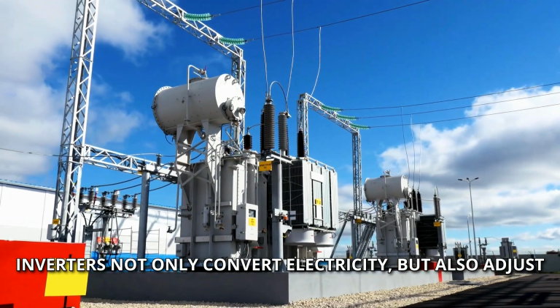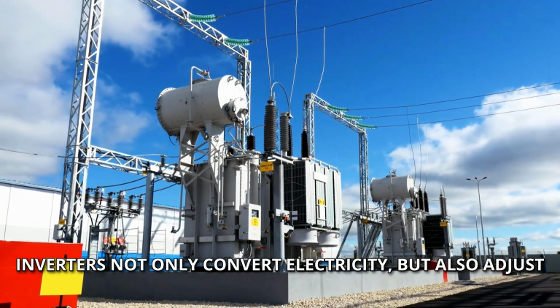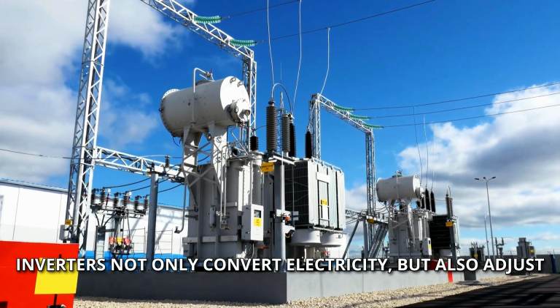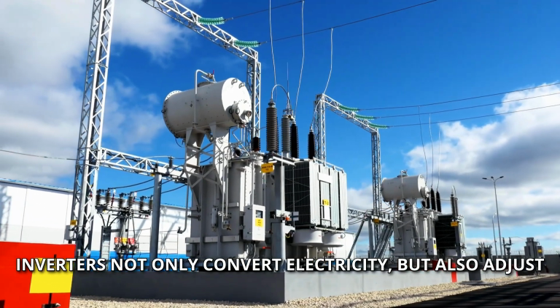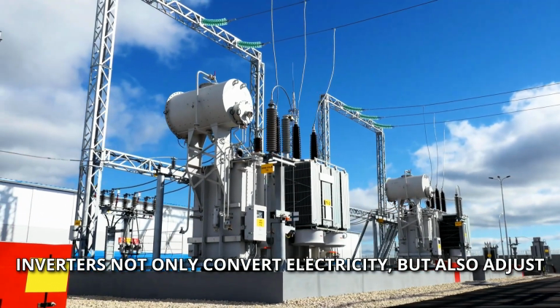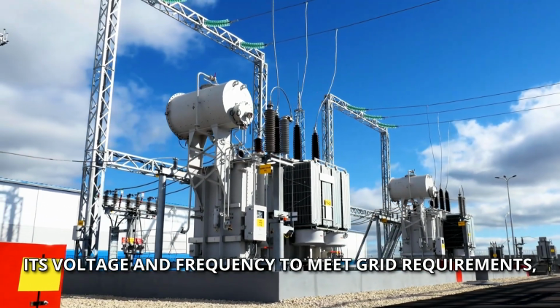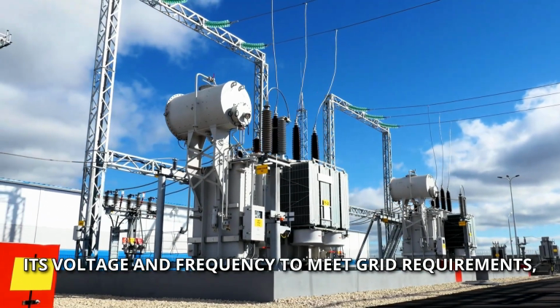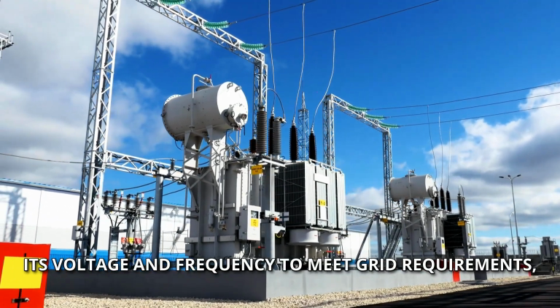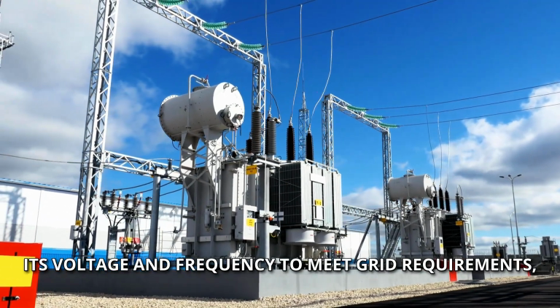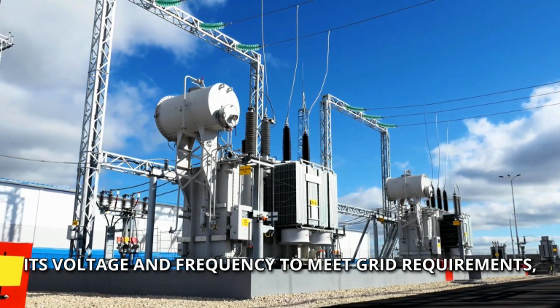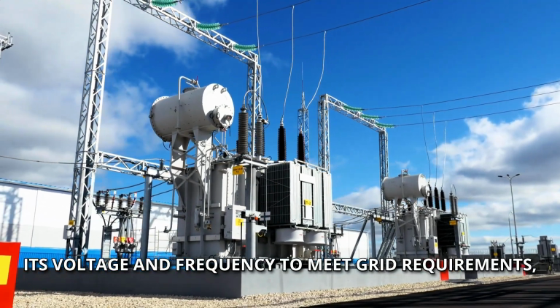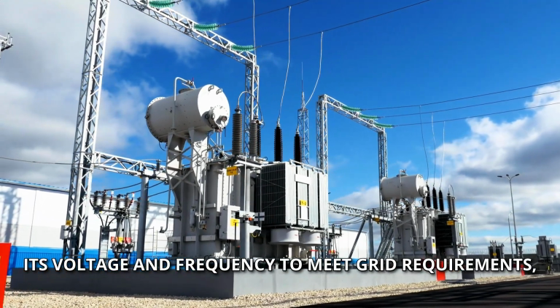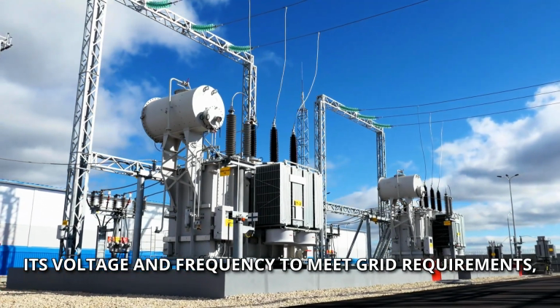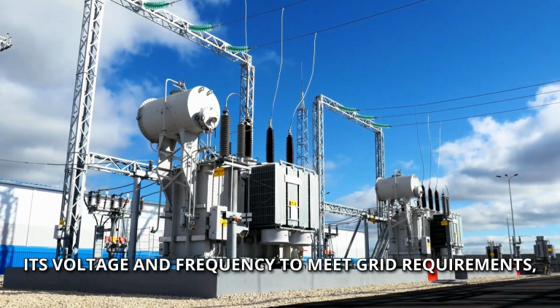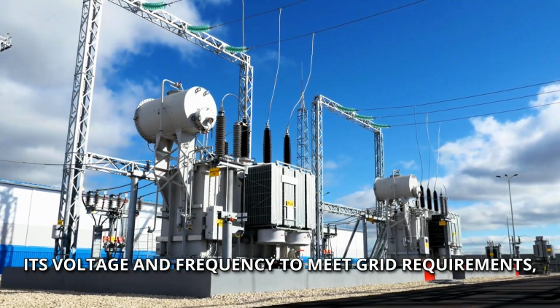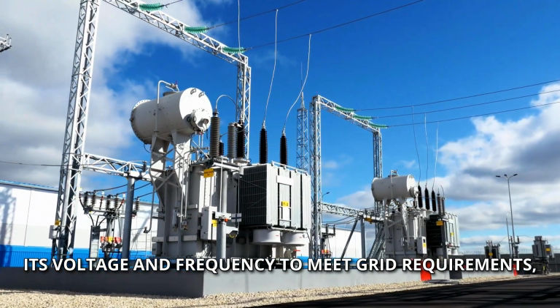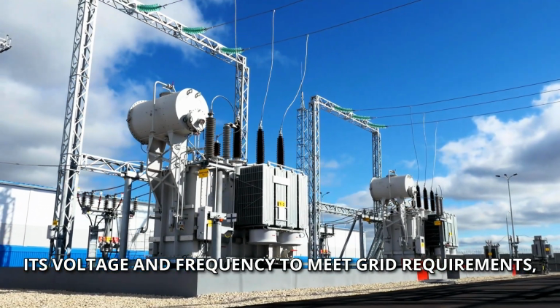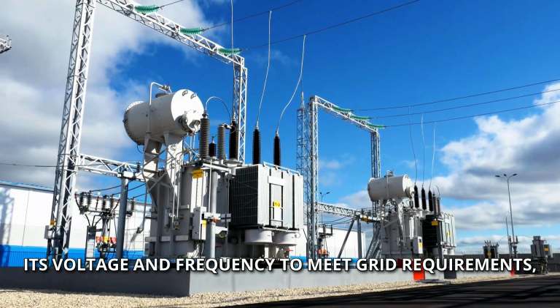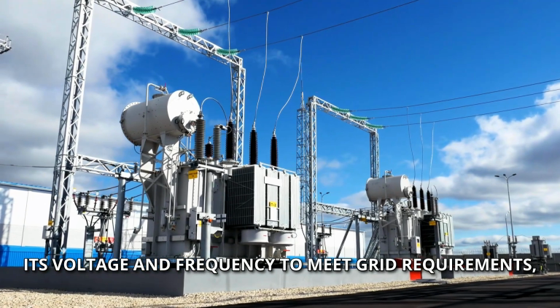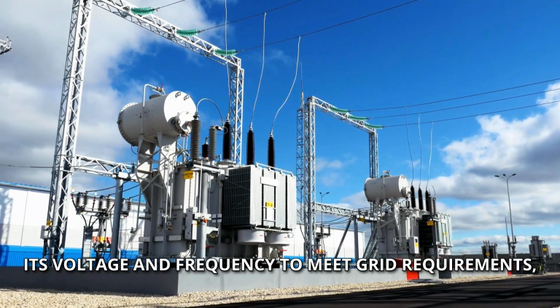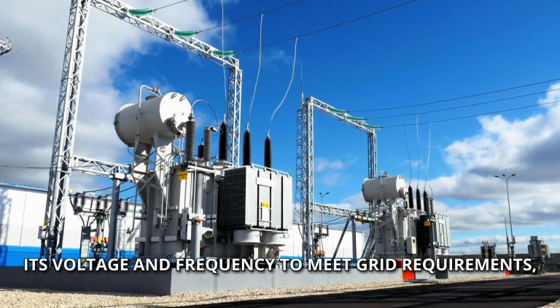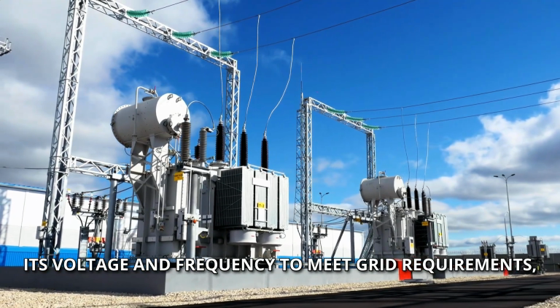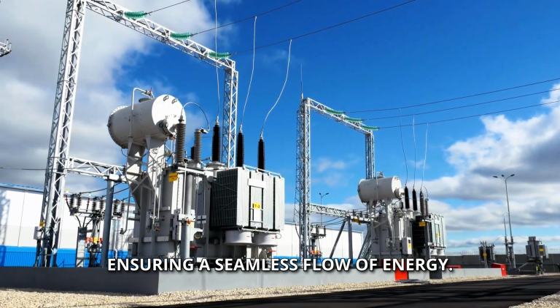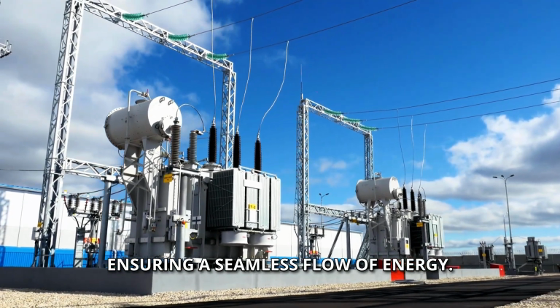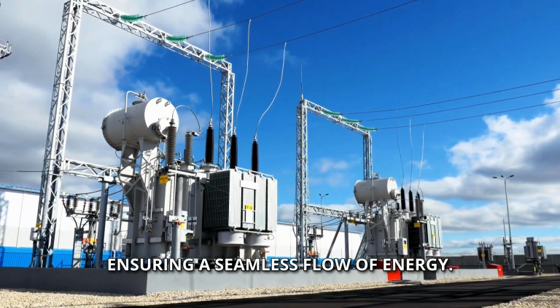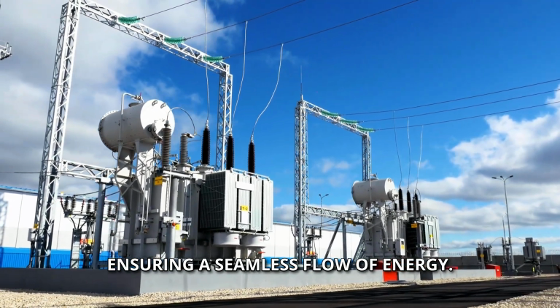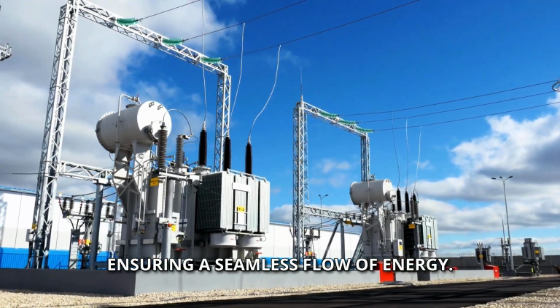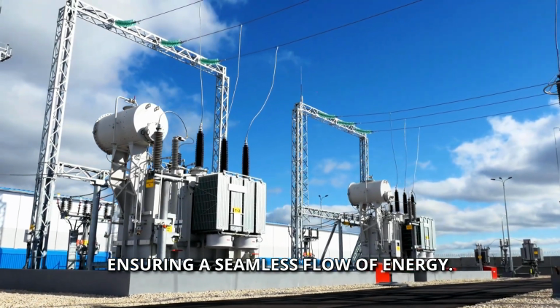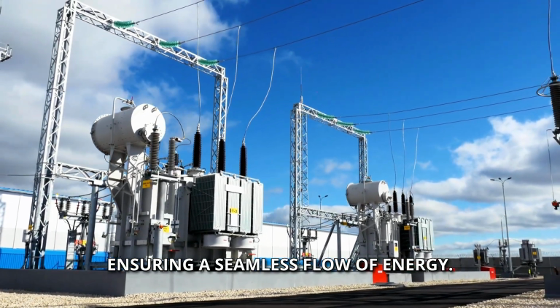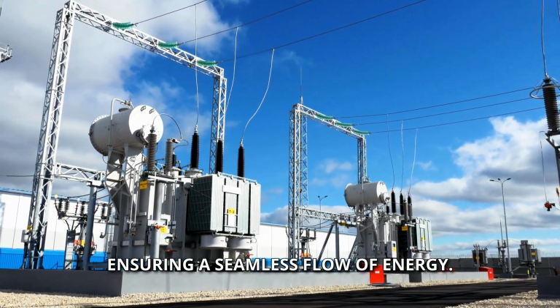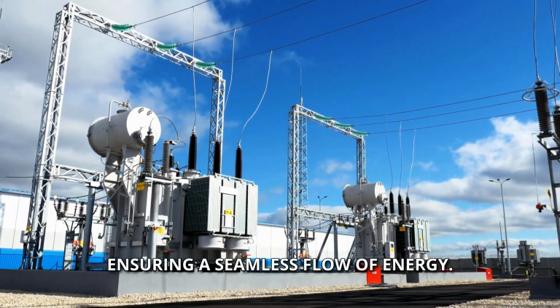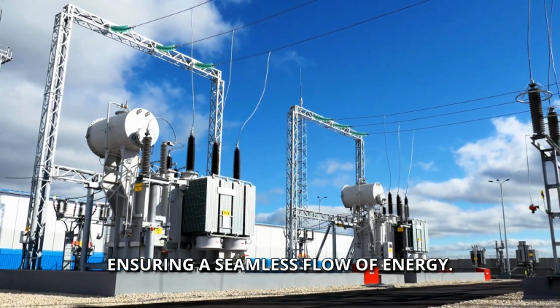Inverters not only convert electricity, but also adjust its voltage and frequency to meet grid requirements, ensuring a seamless flow of energy.